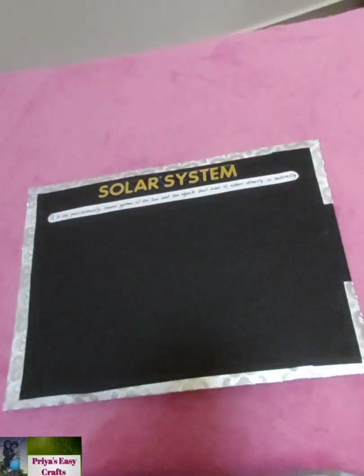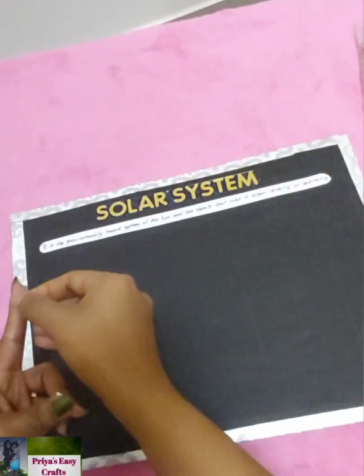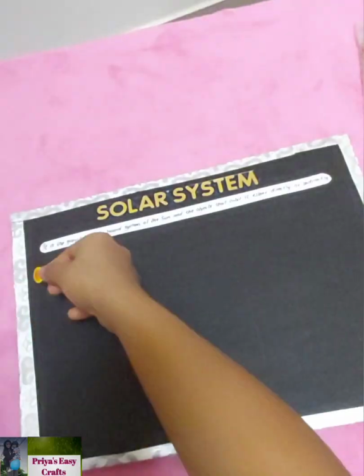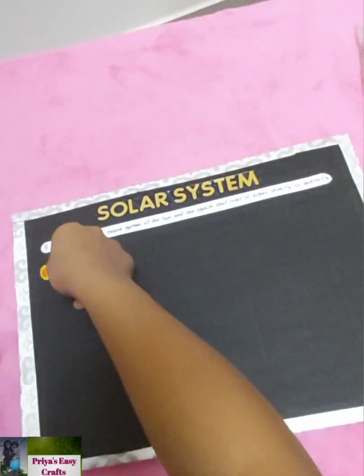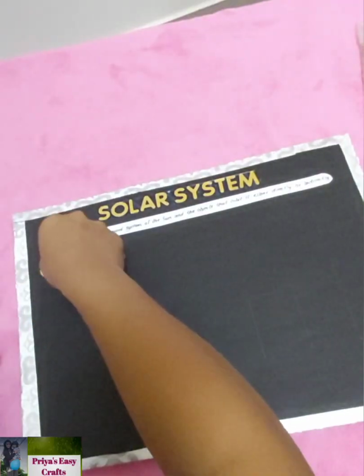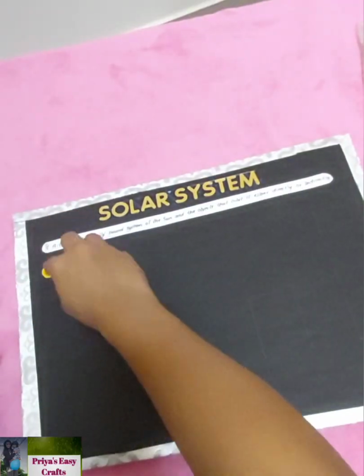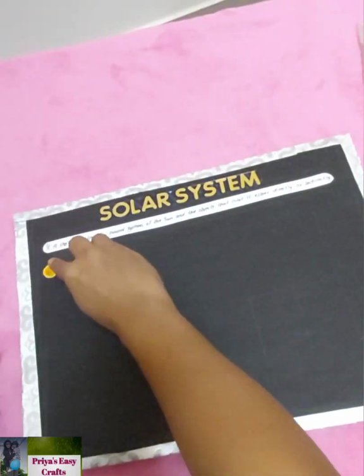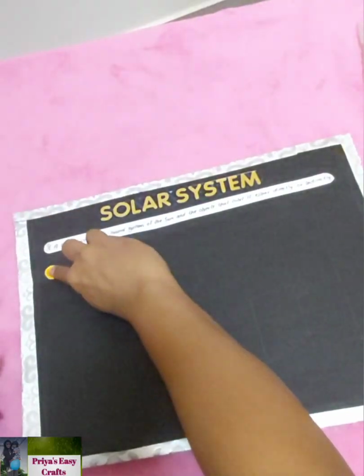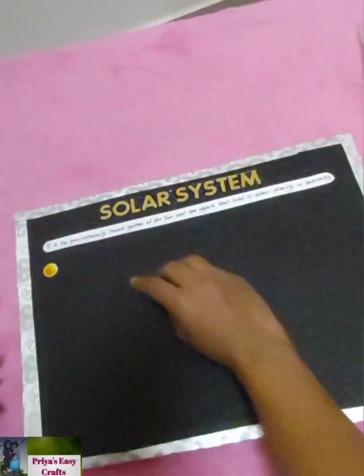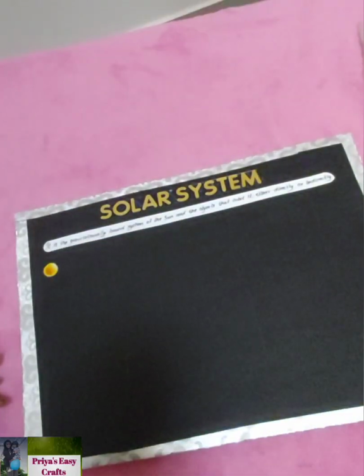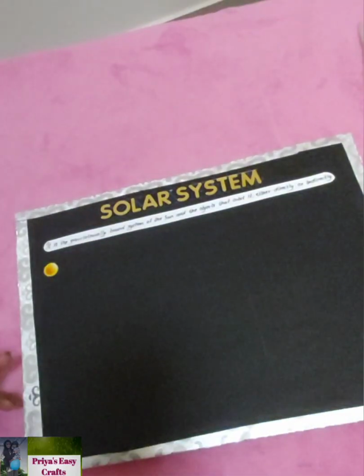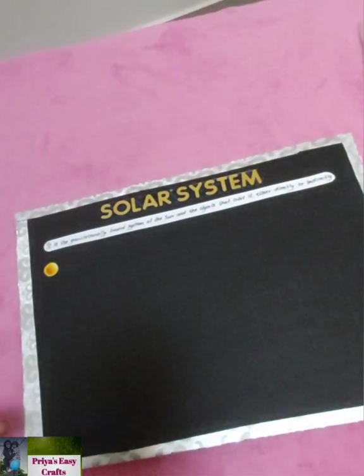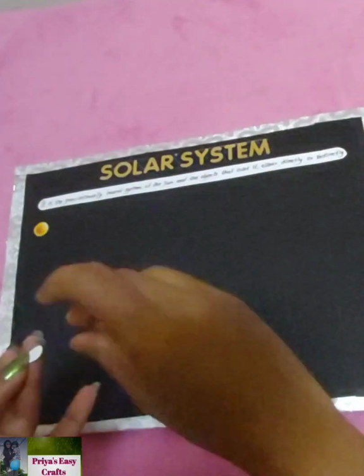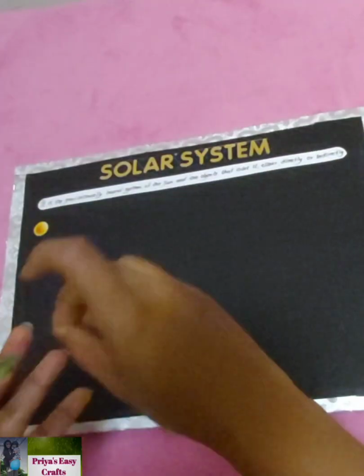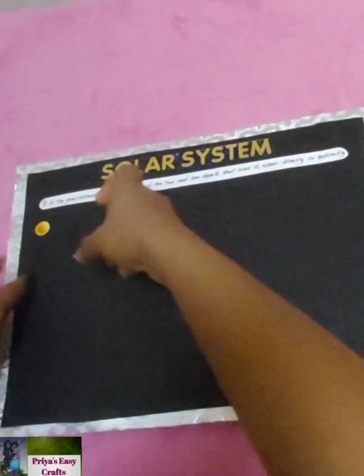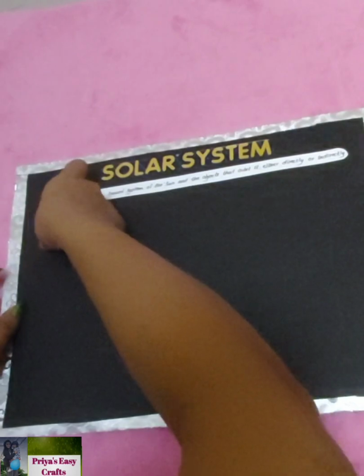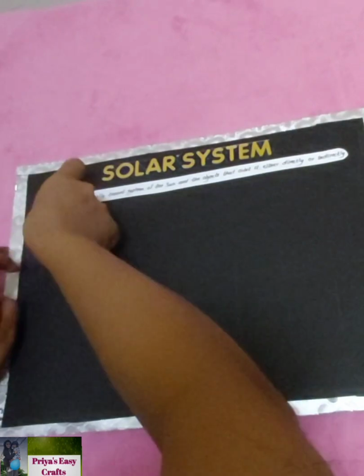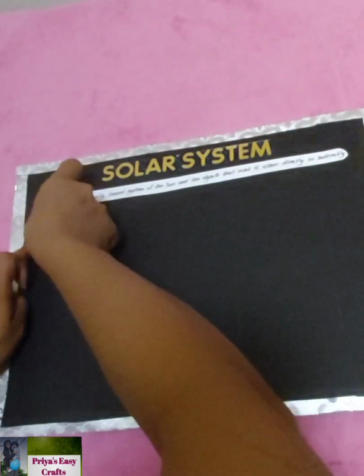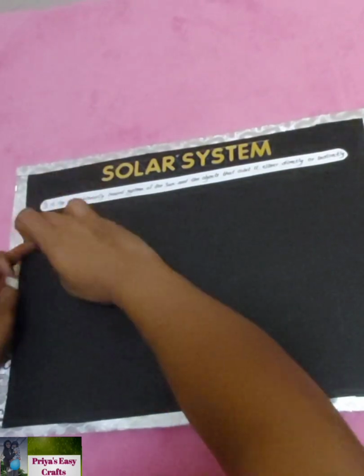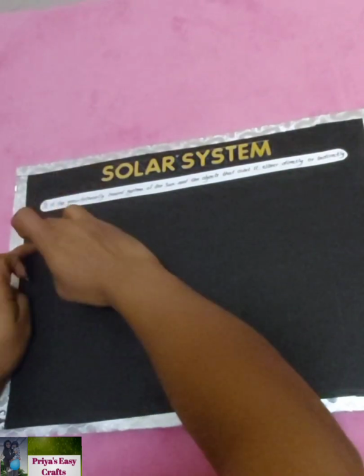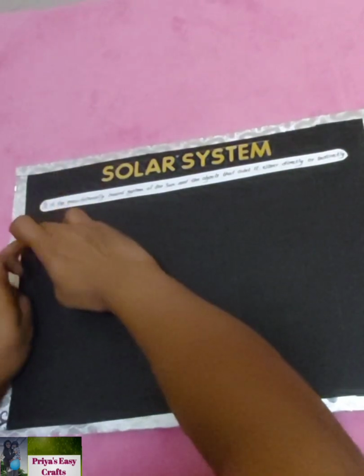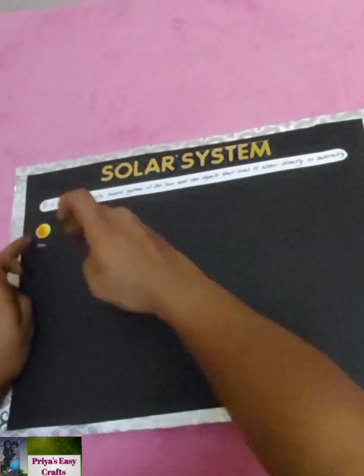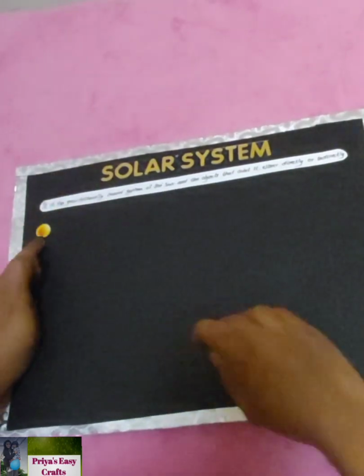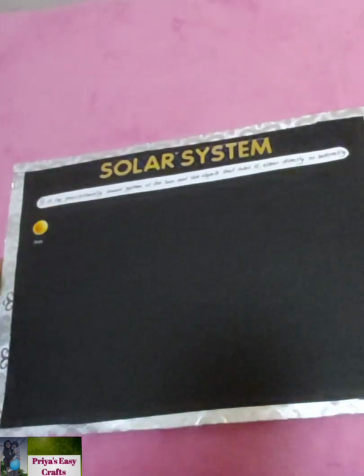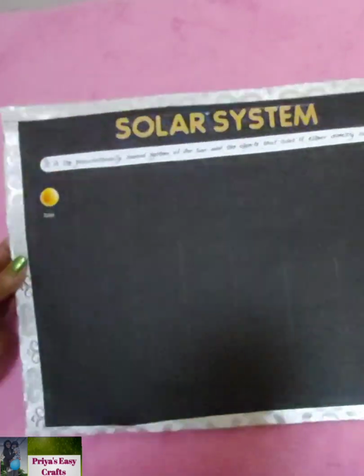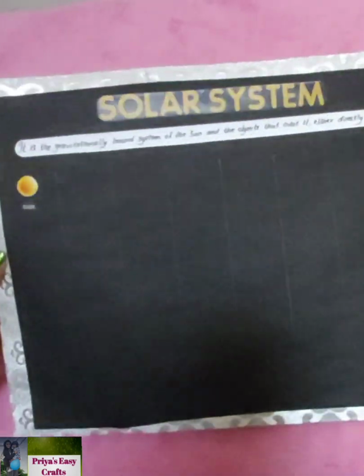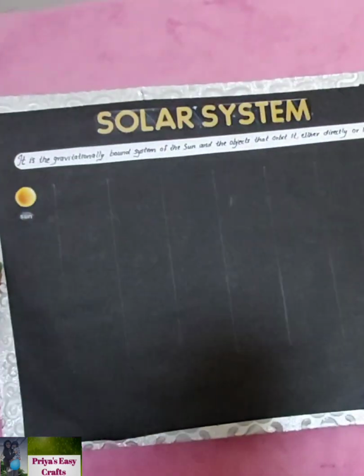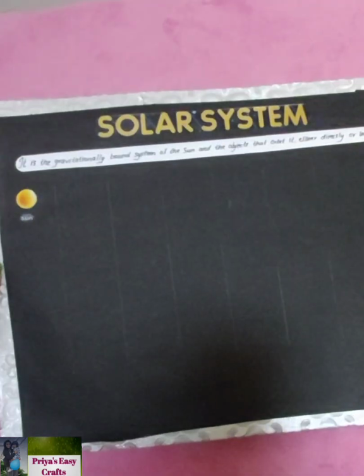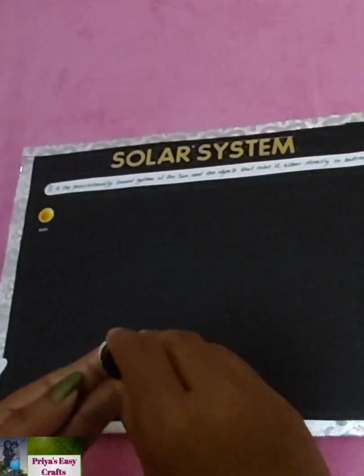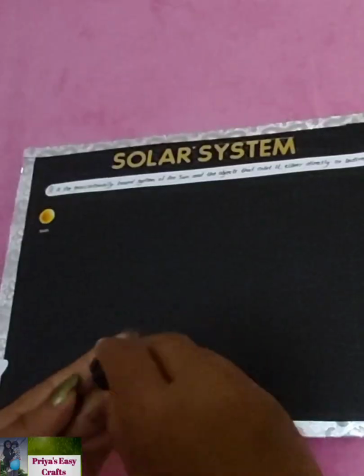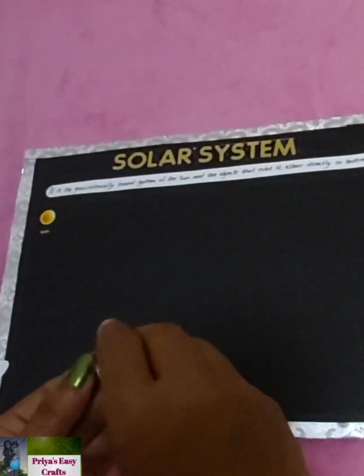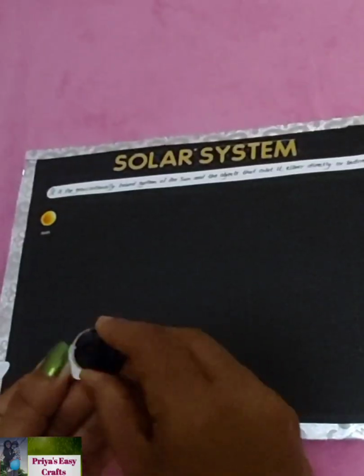On the back side of this, you can write important points which are relevant to this solar system.